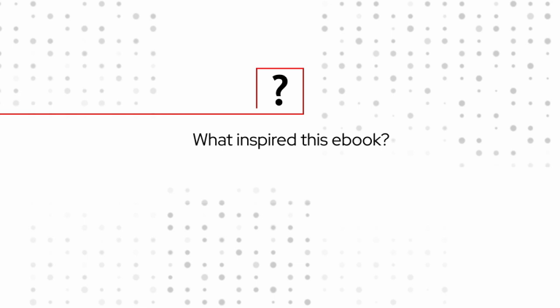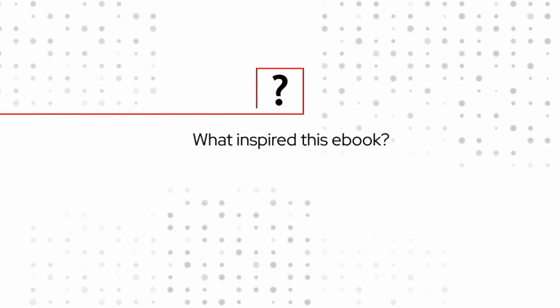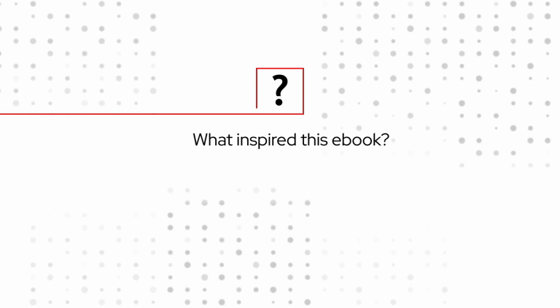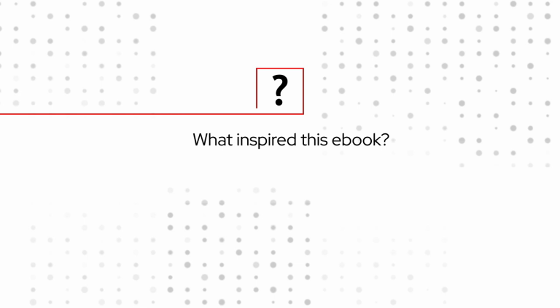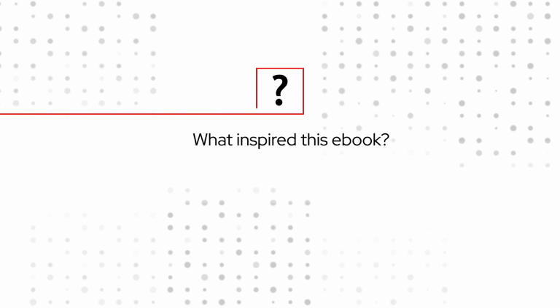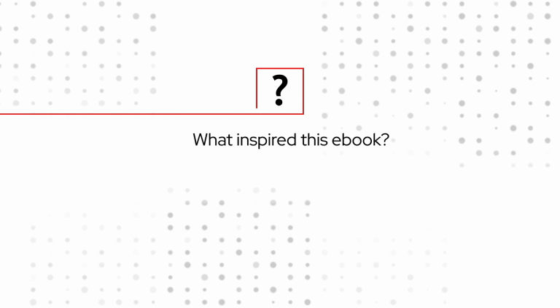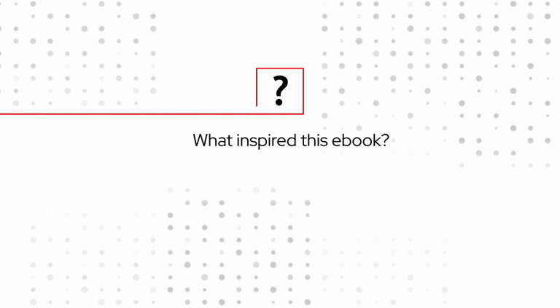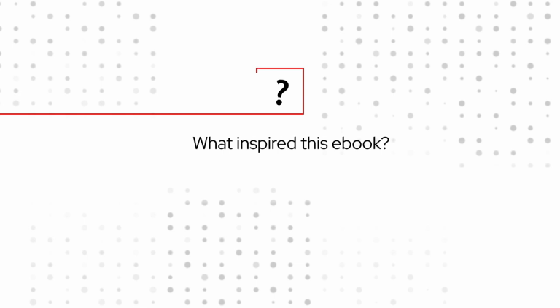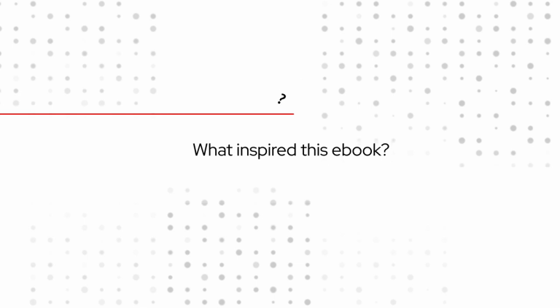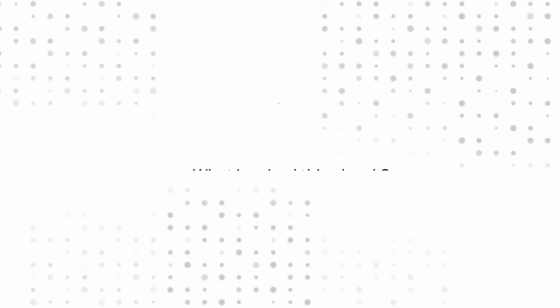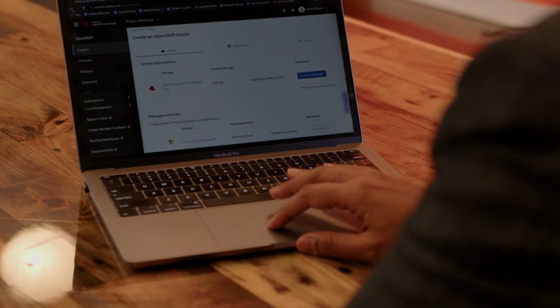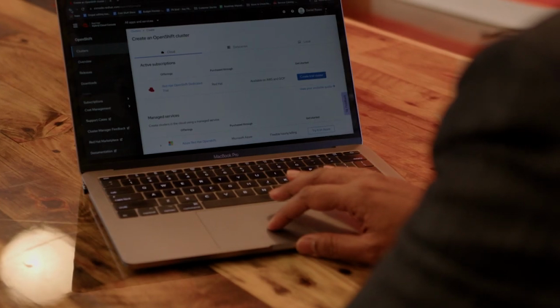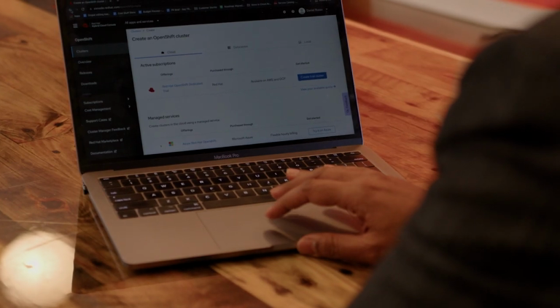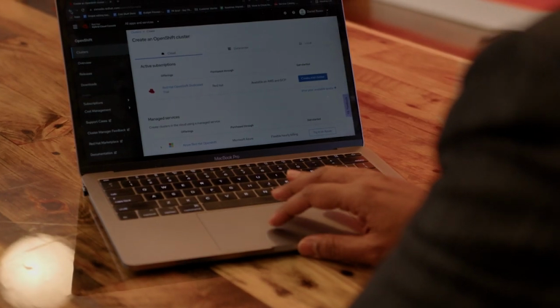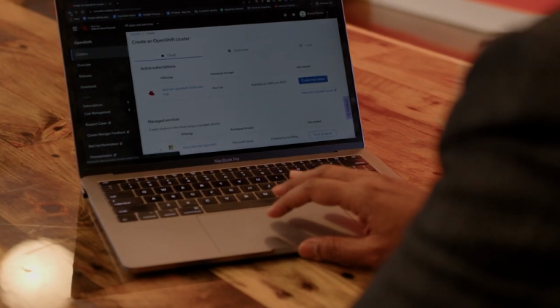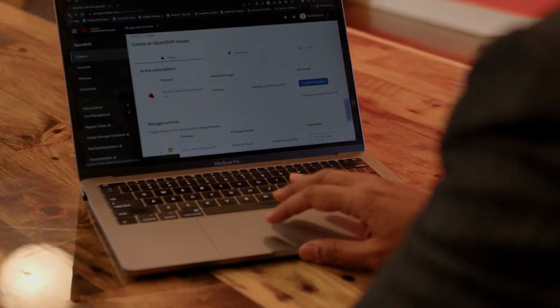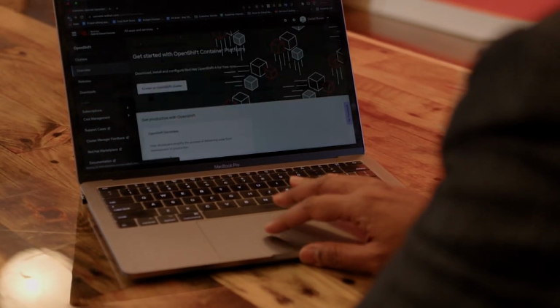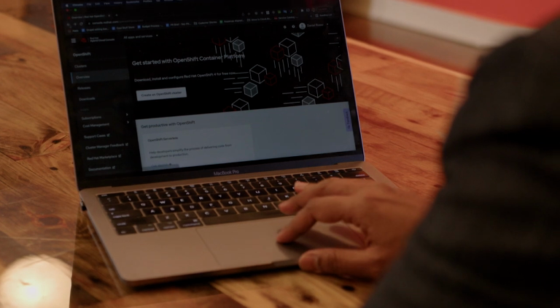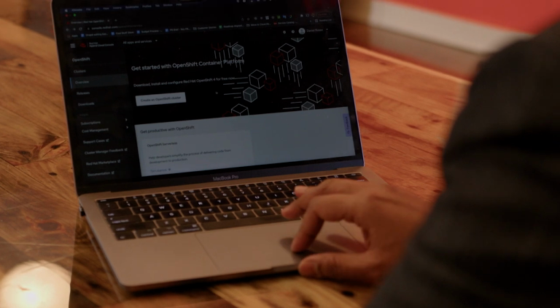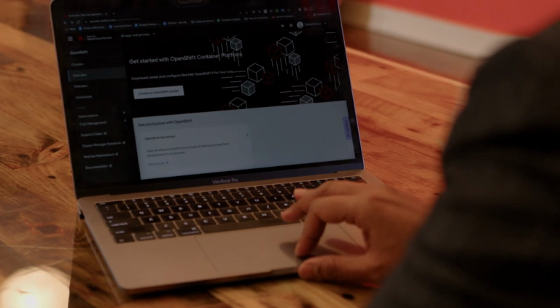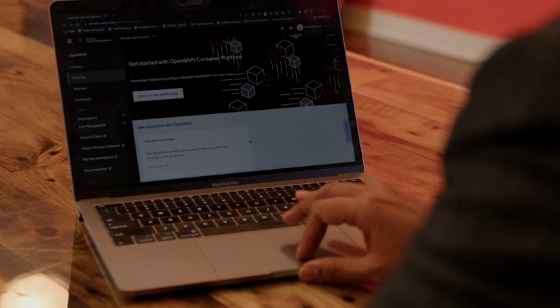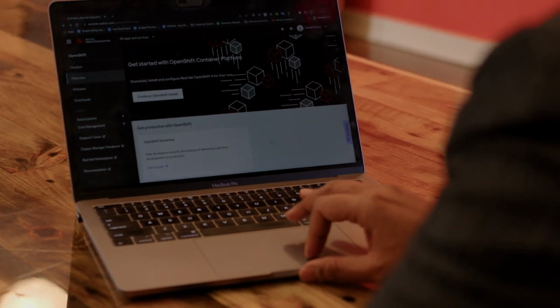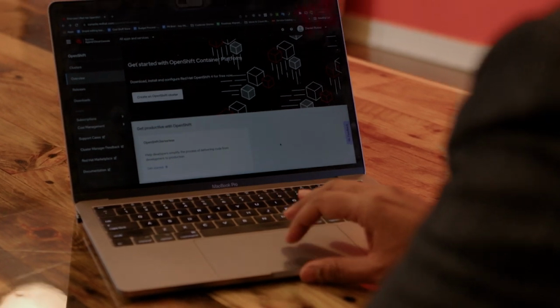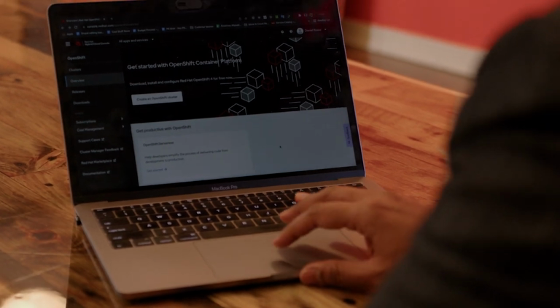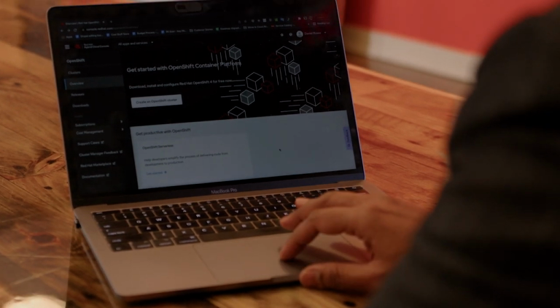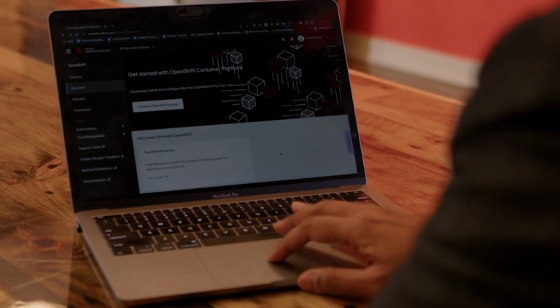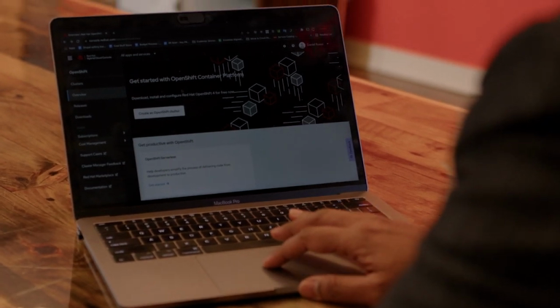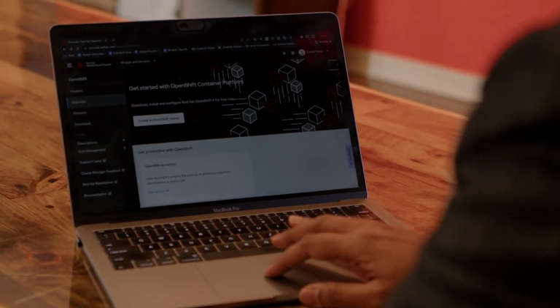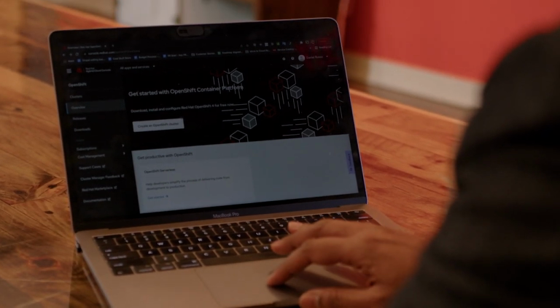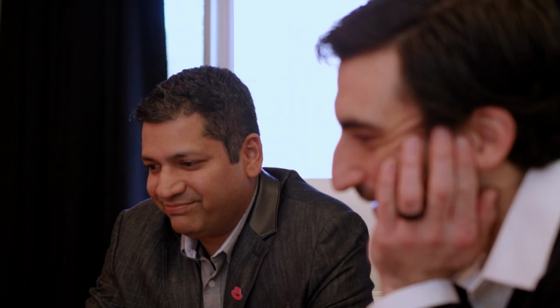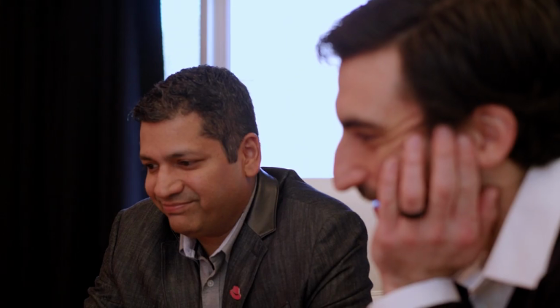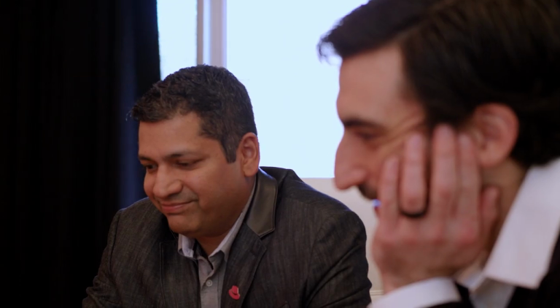As we talk to customers, they always have questions like: what are the other customers doing on top of OpenShift? And also, what is the art of possibilities?